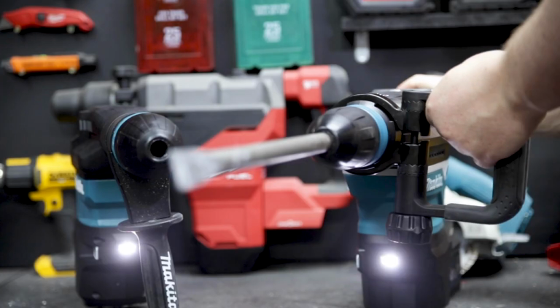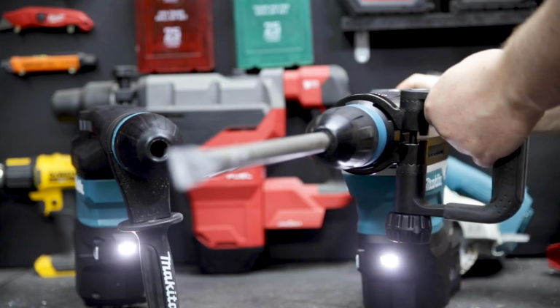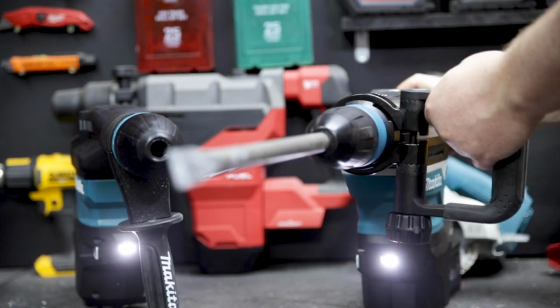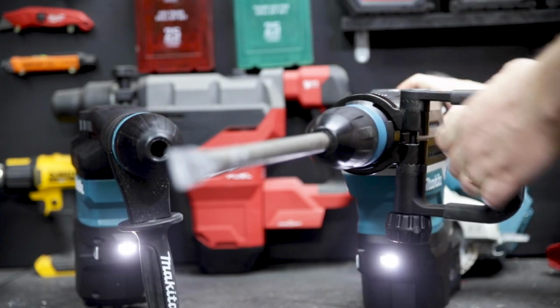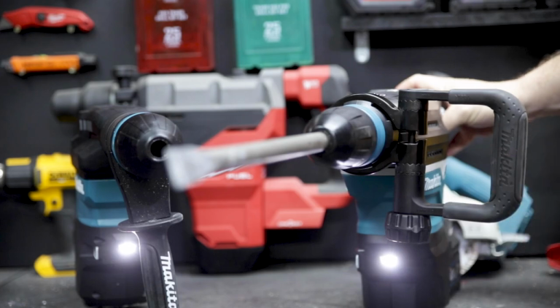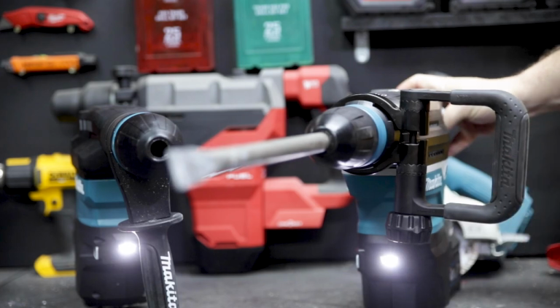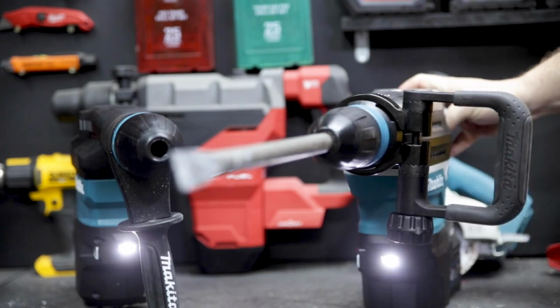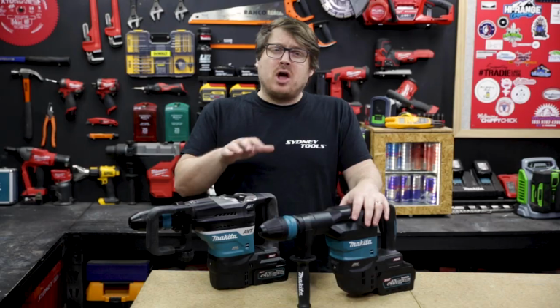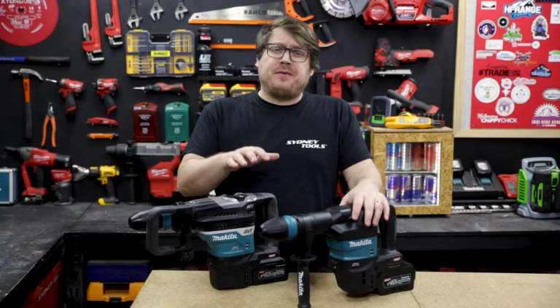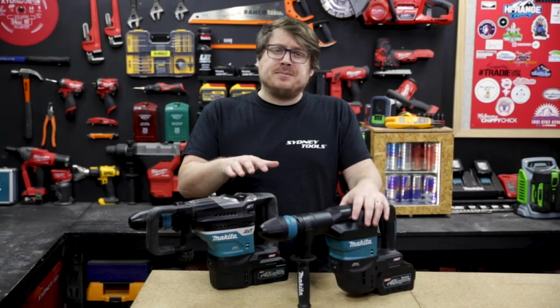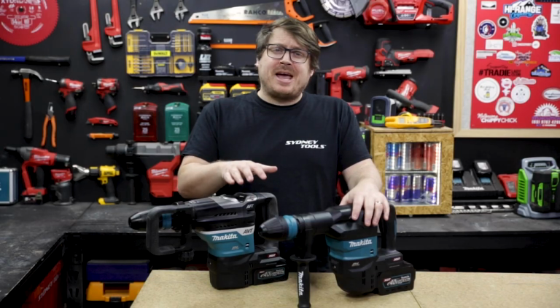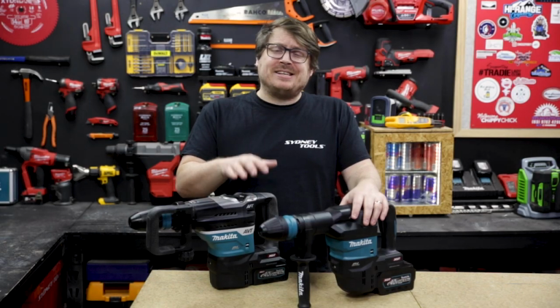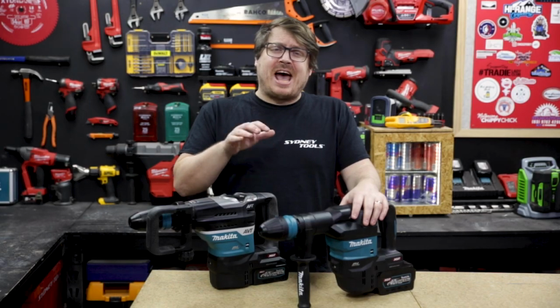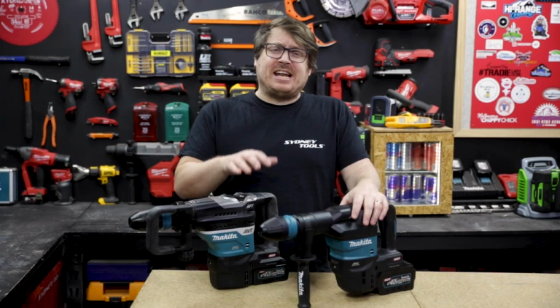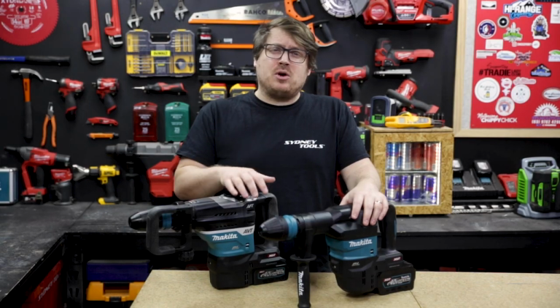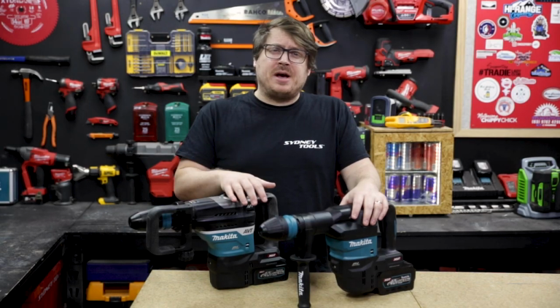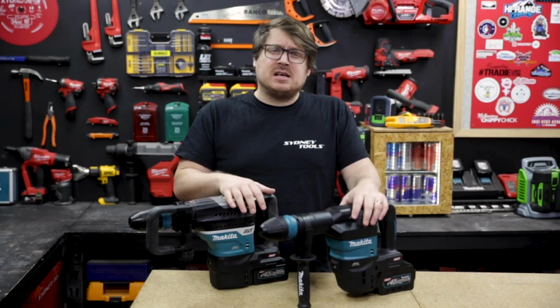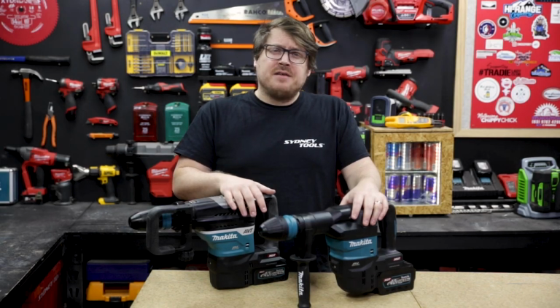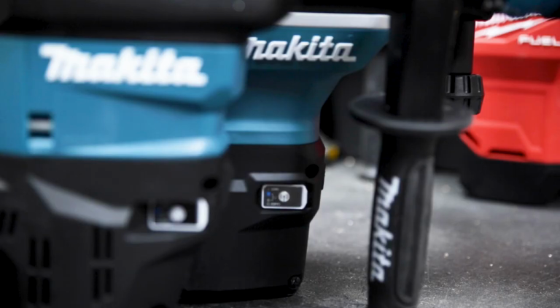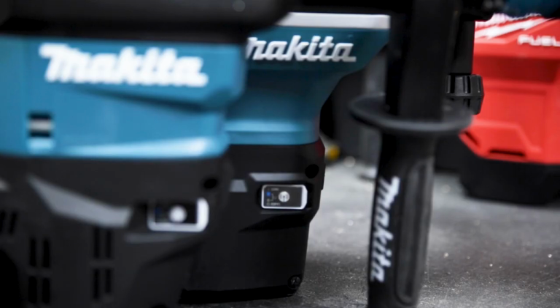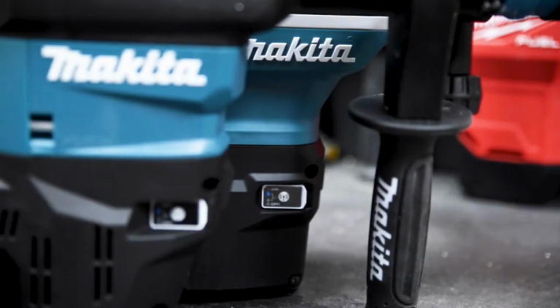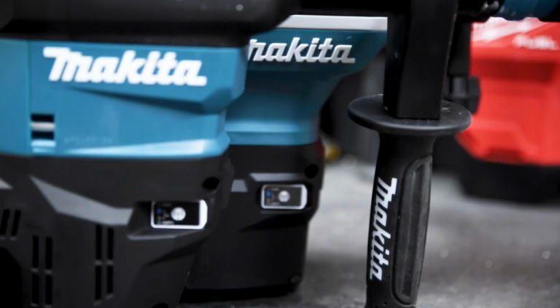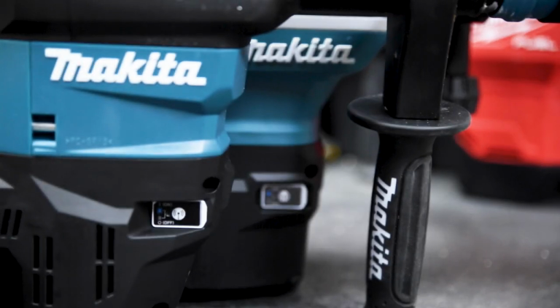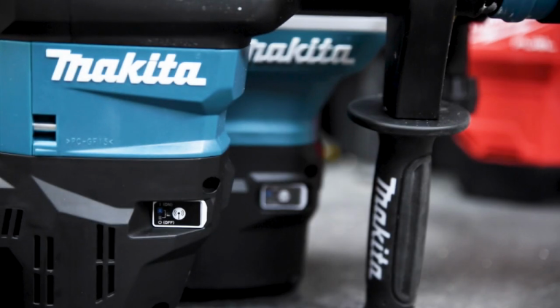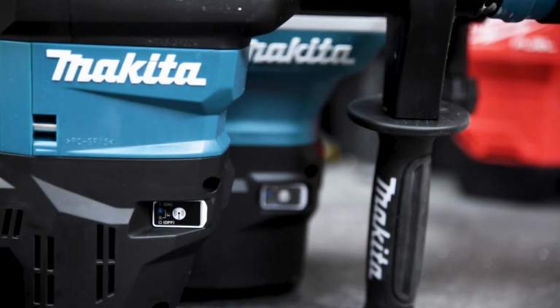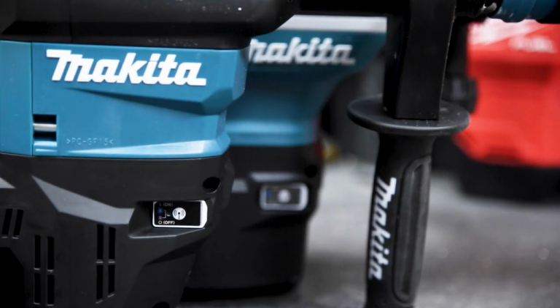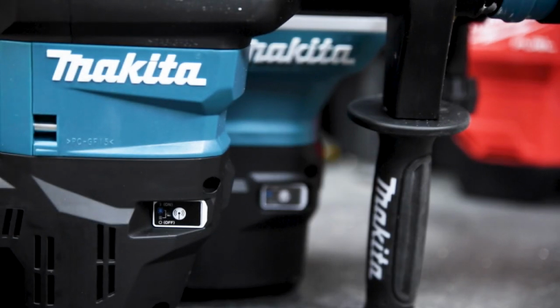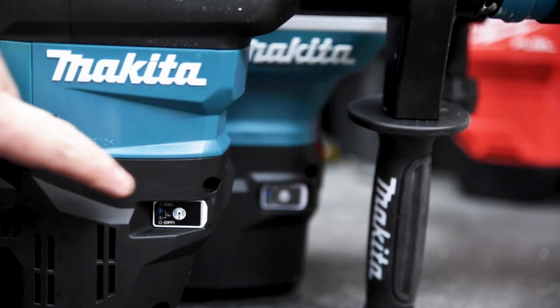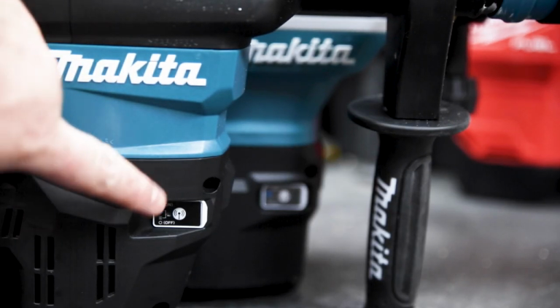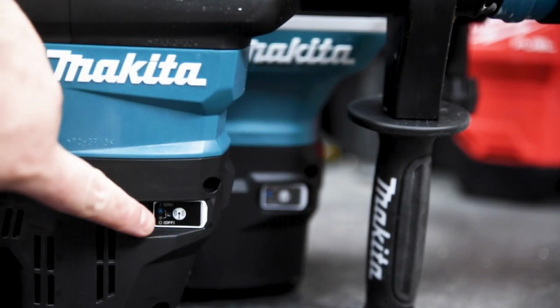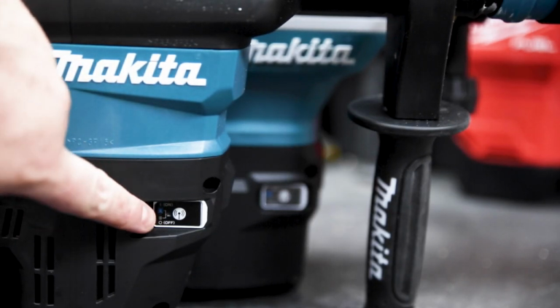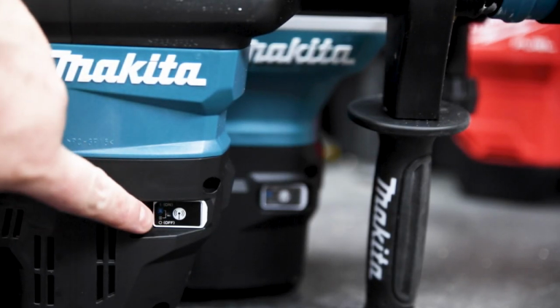Both have a great work light, and both feature Makita's AWS for syncing and controlling with AWS extractors.